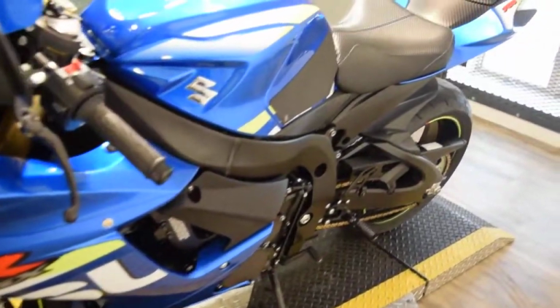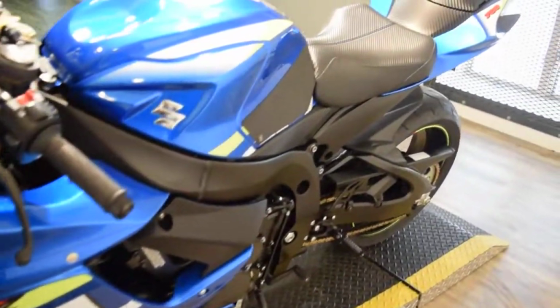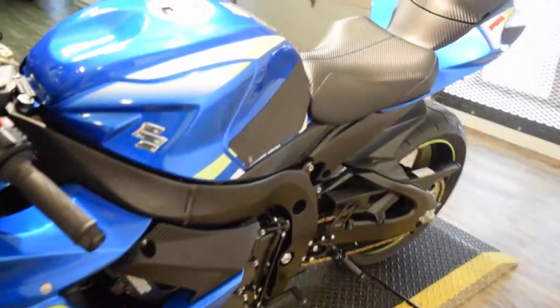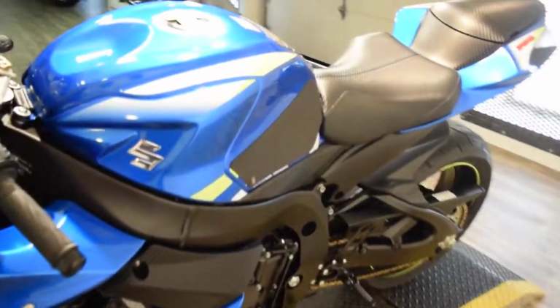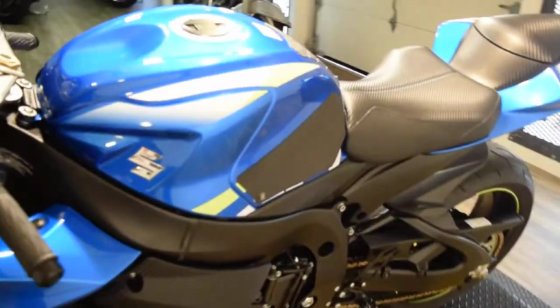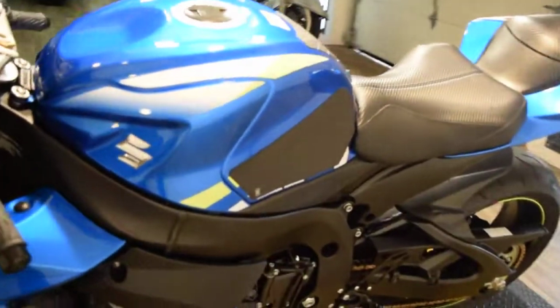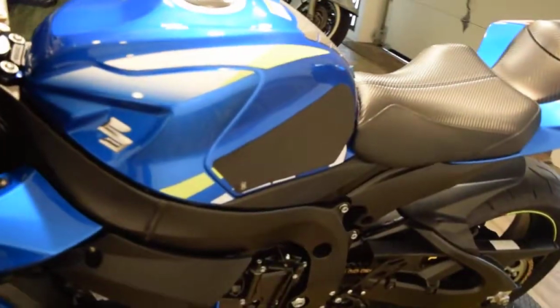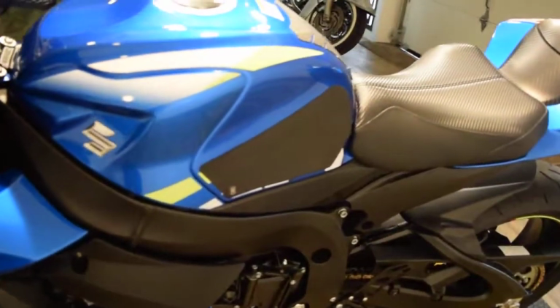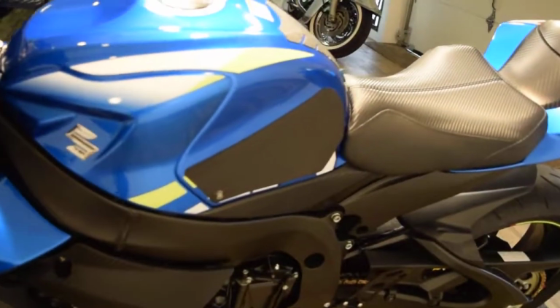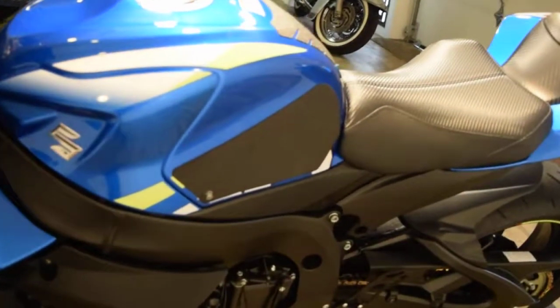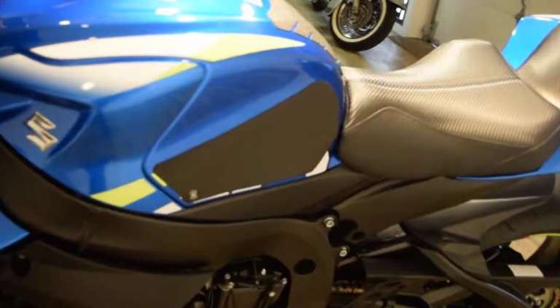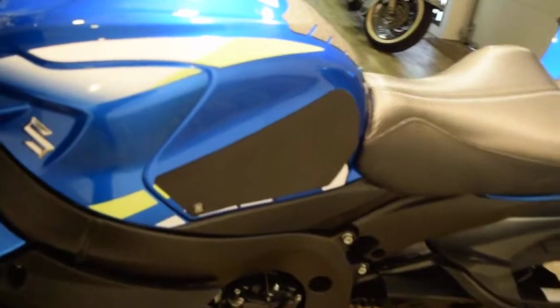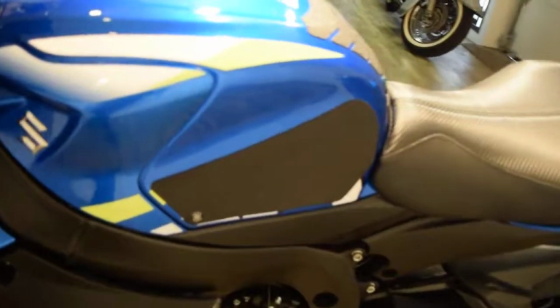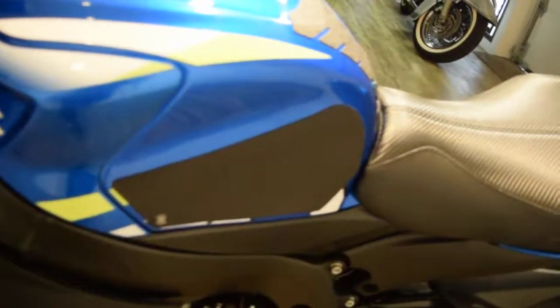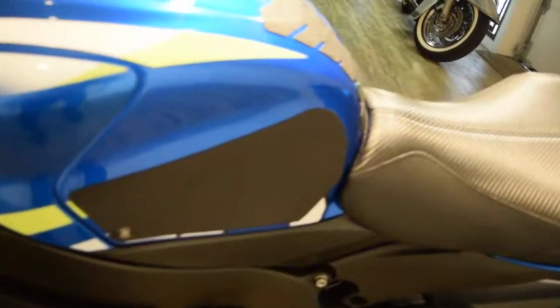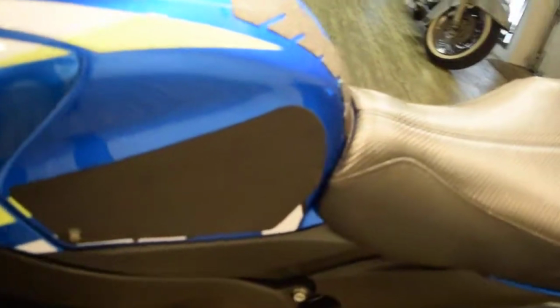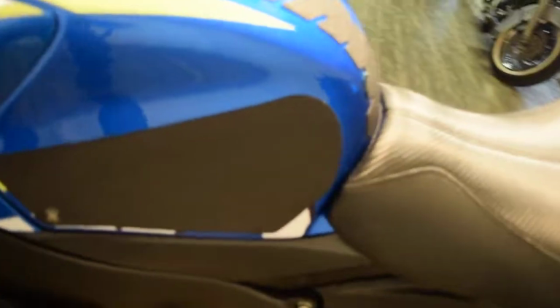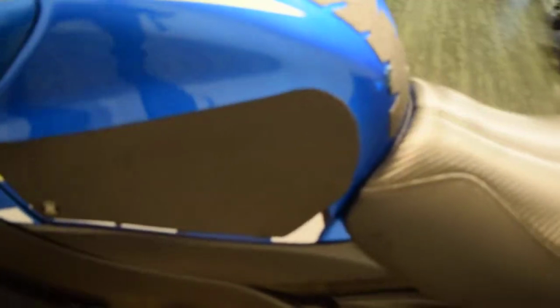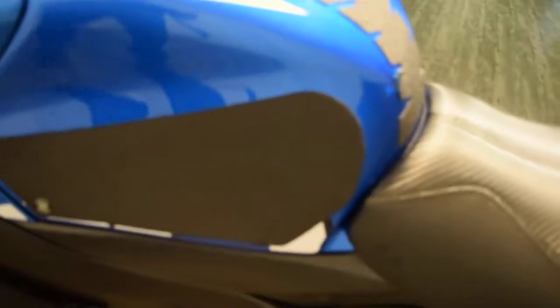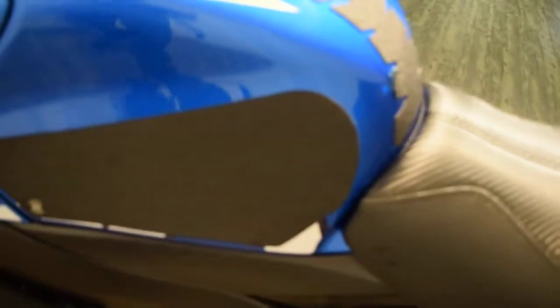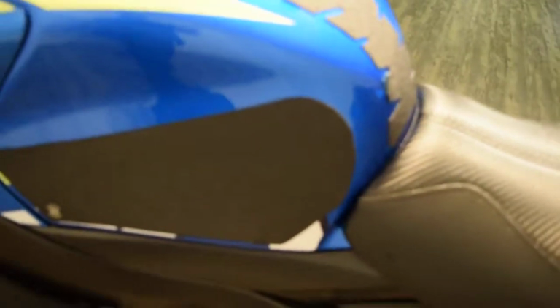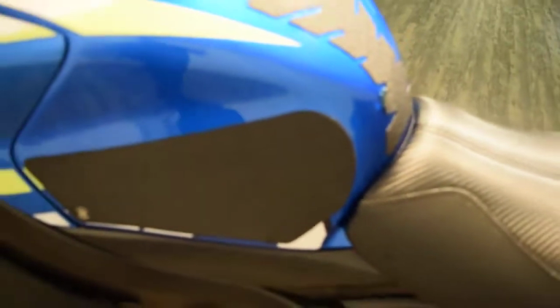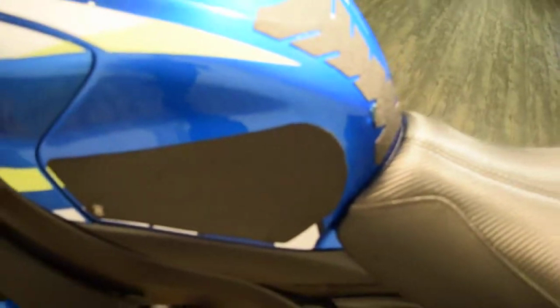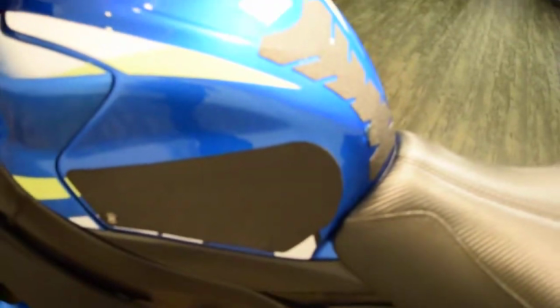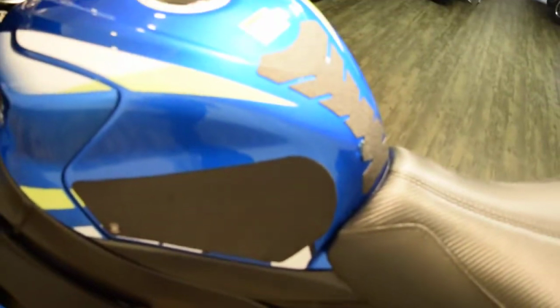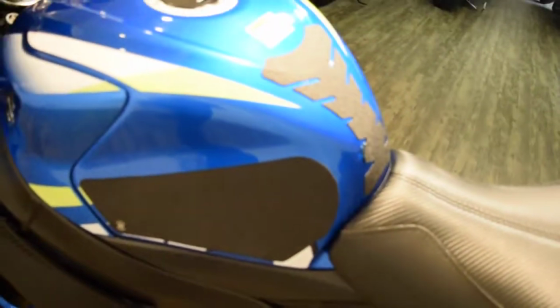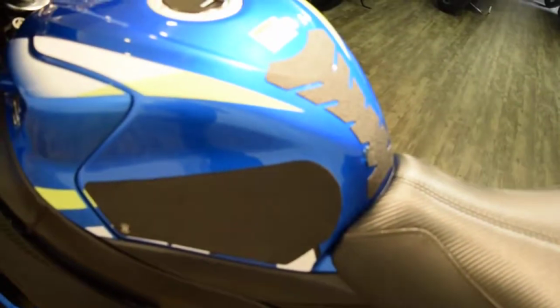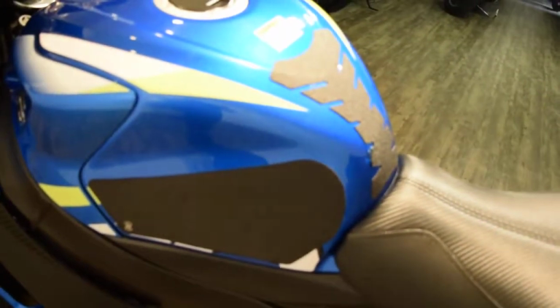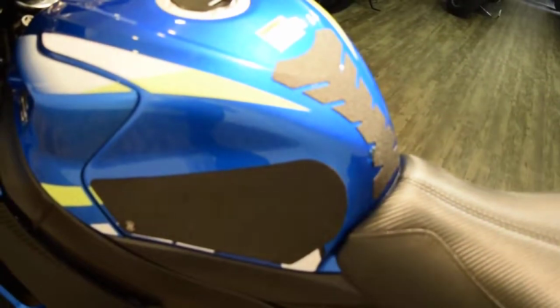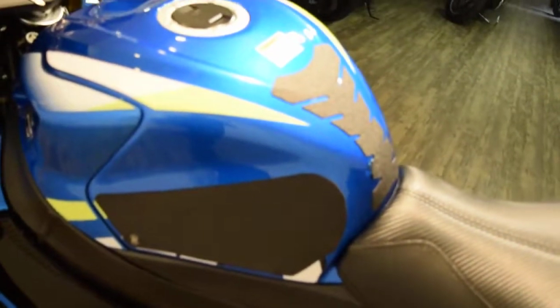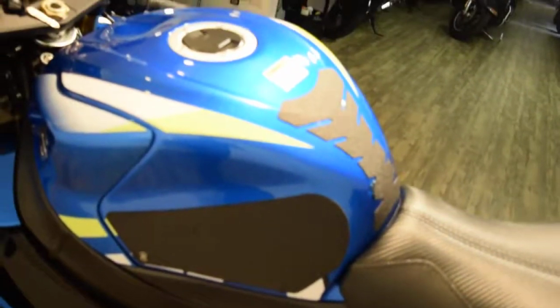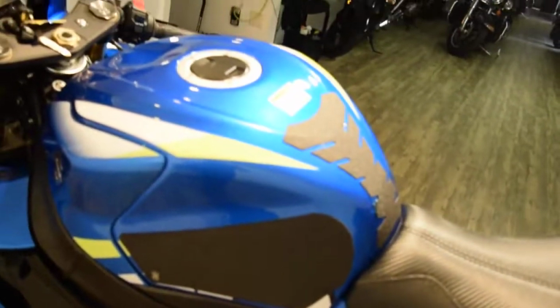Looks like it's got some knee tape there — just to hold on.